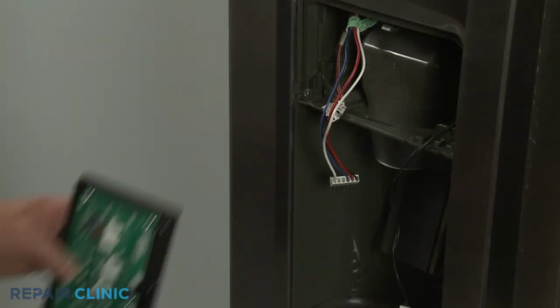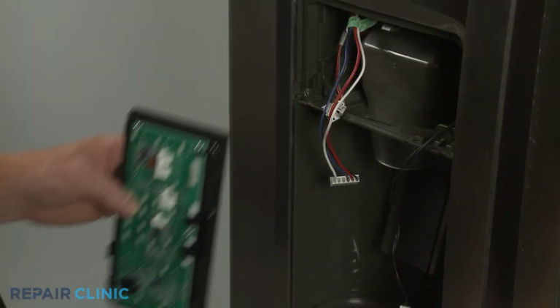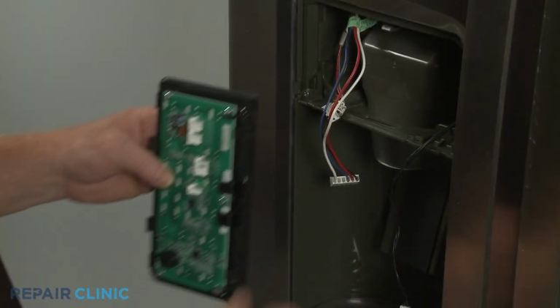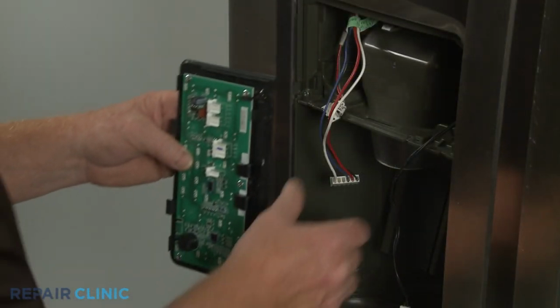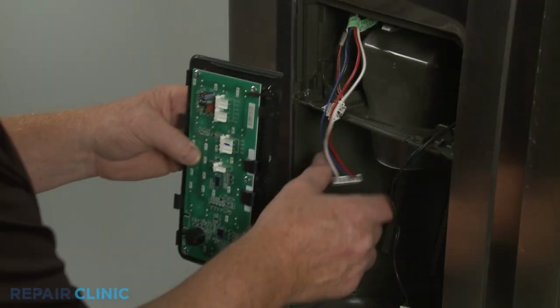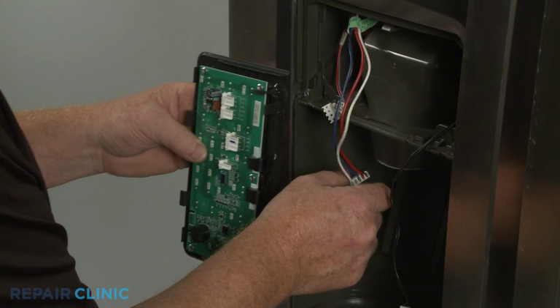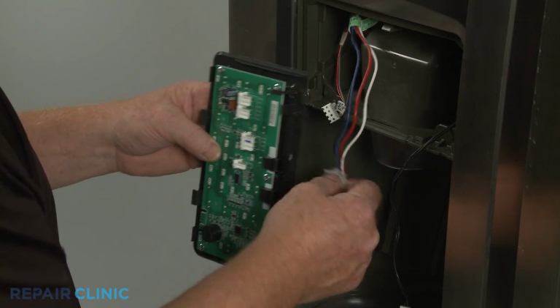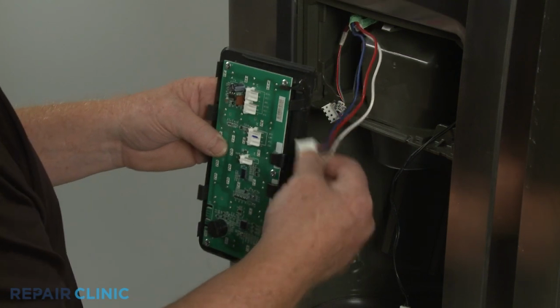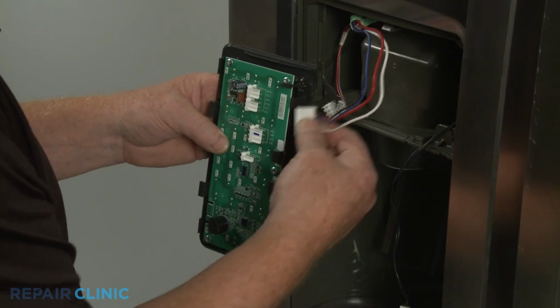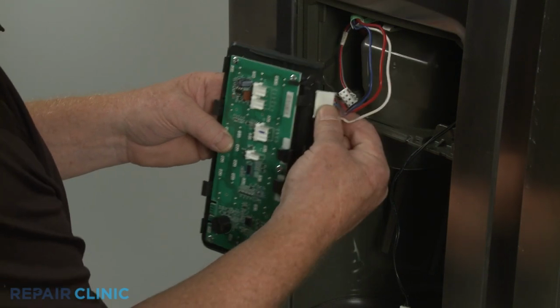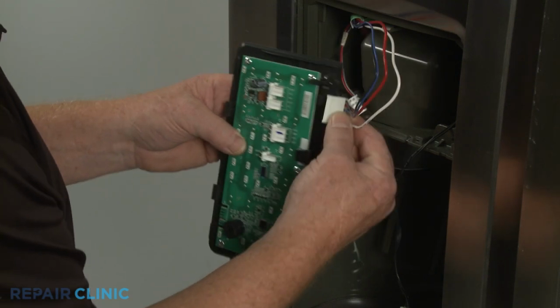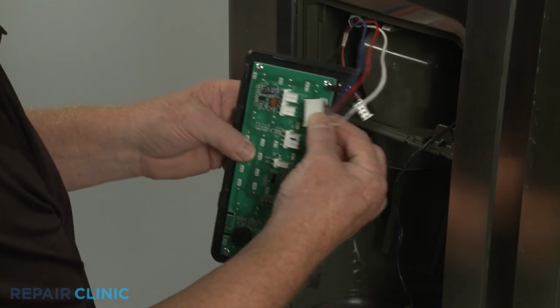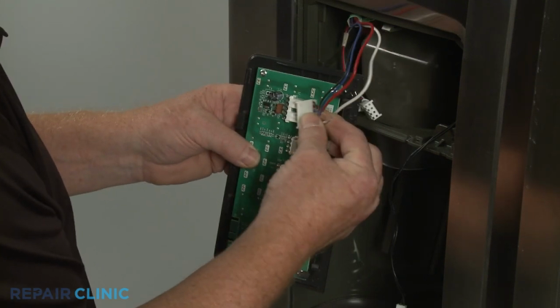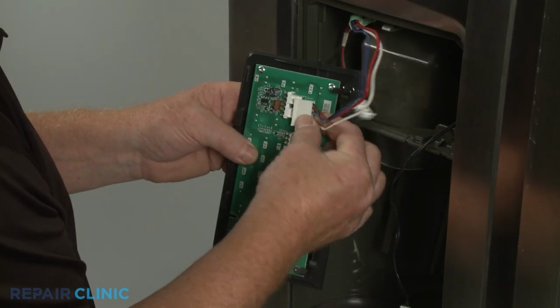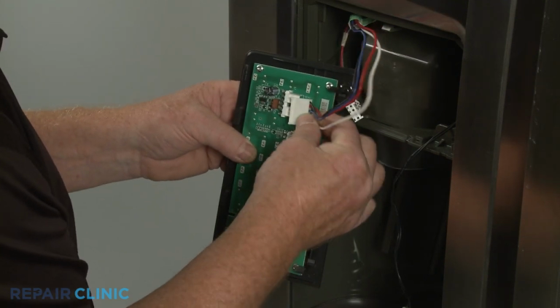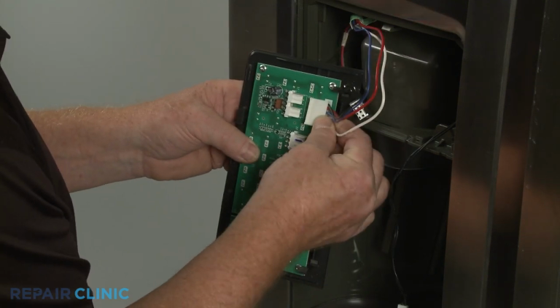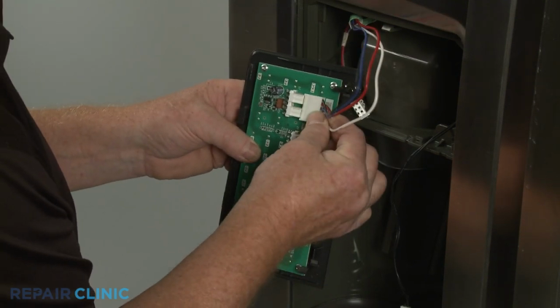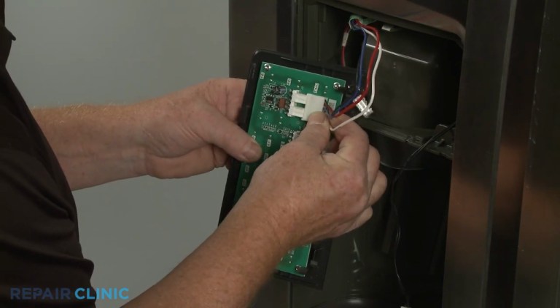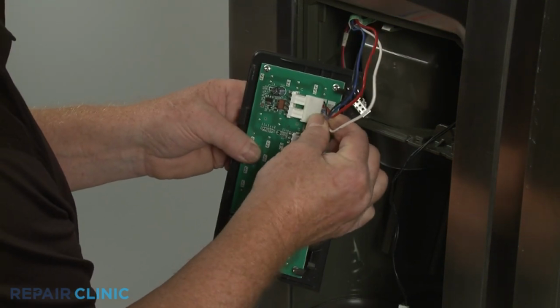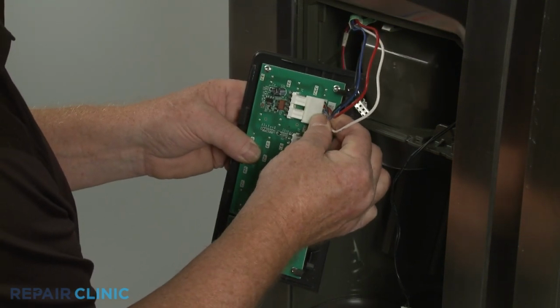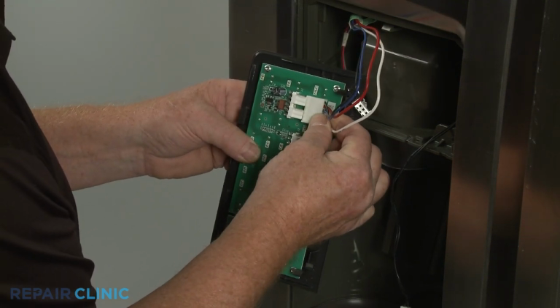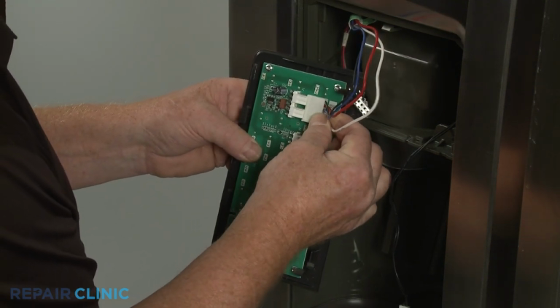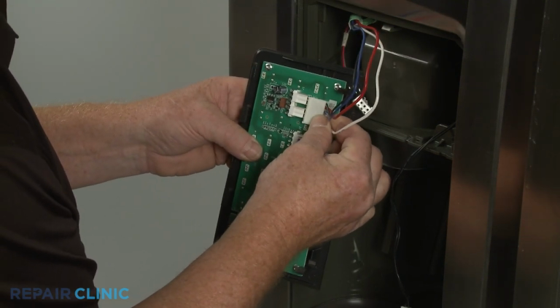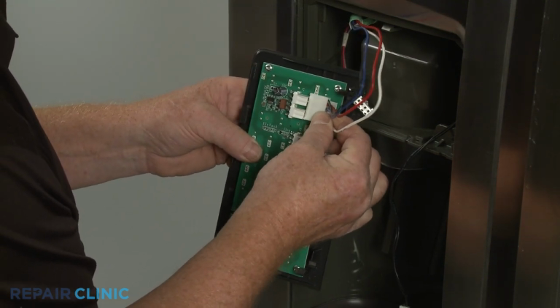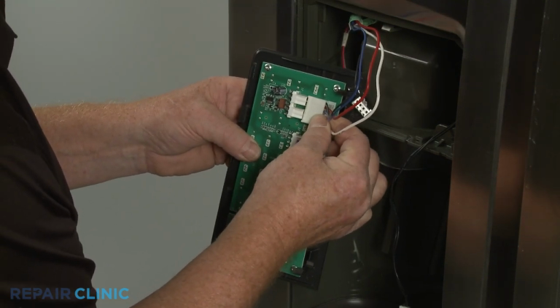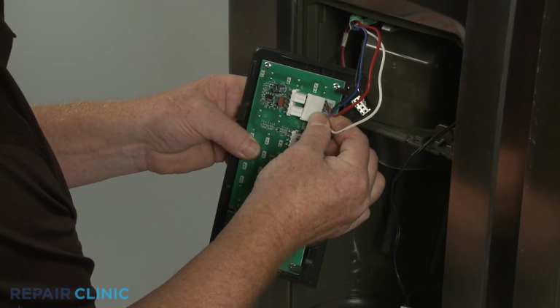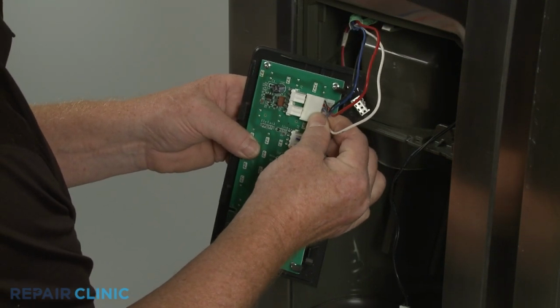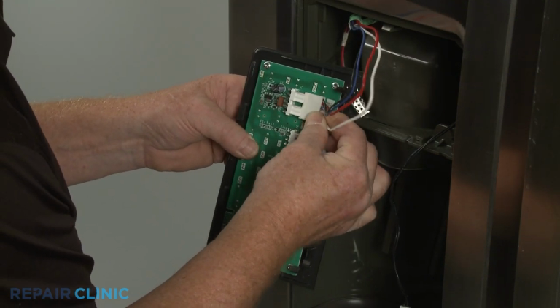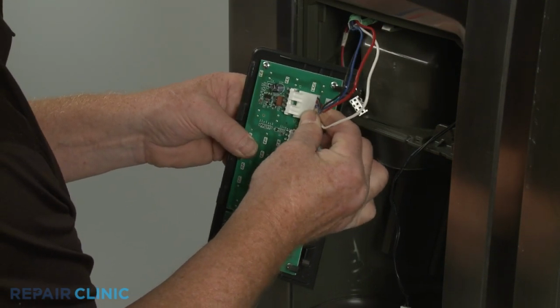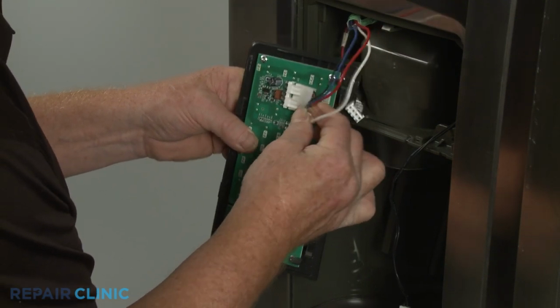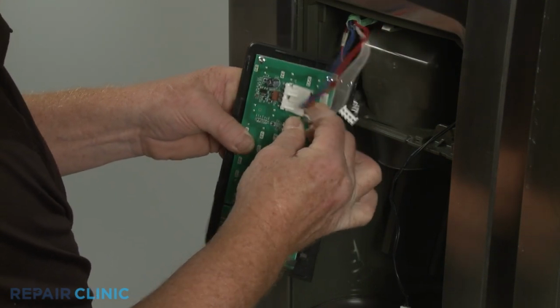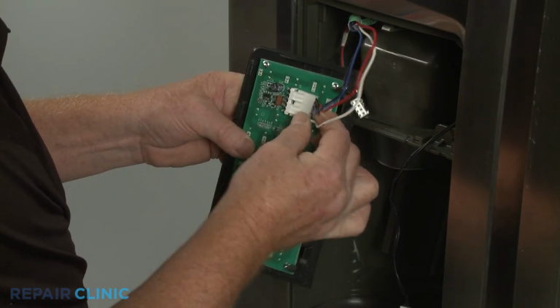Reconnect the three wire harness connectors to the appropriate terminals on the back of the display control.